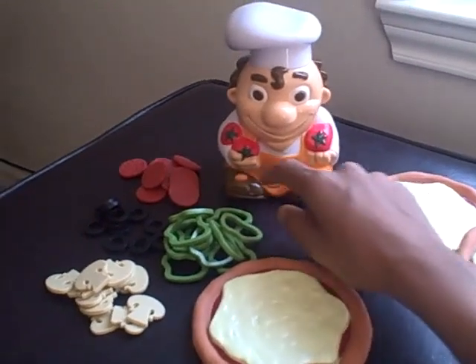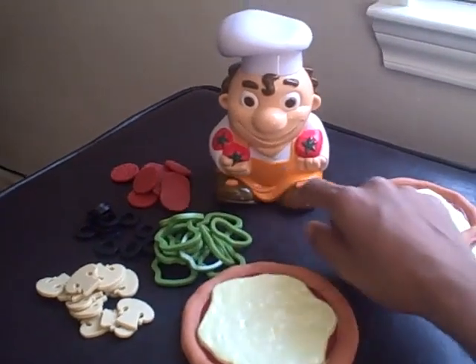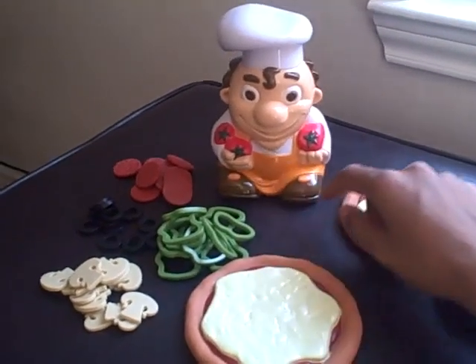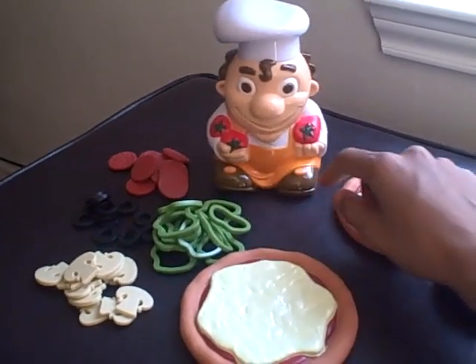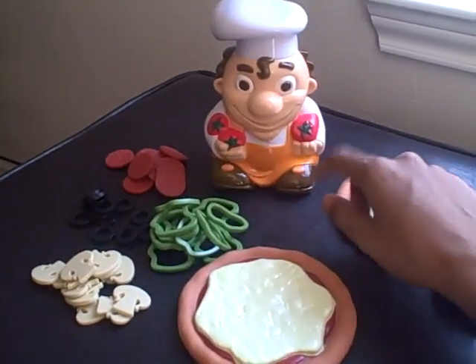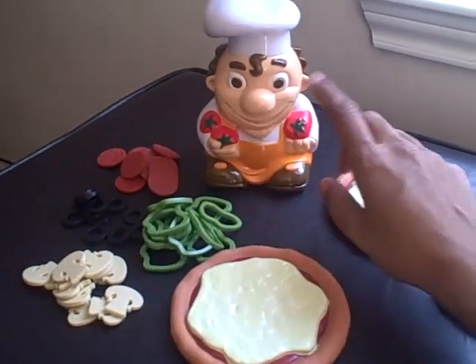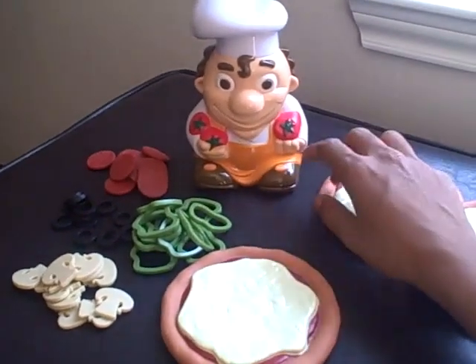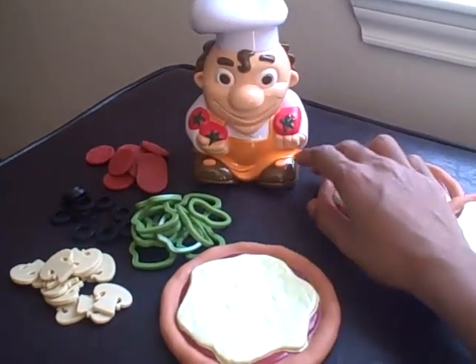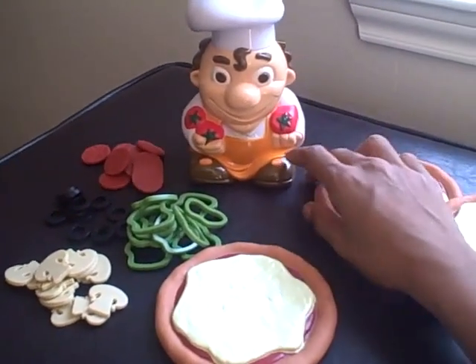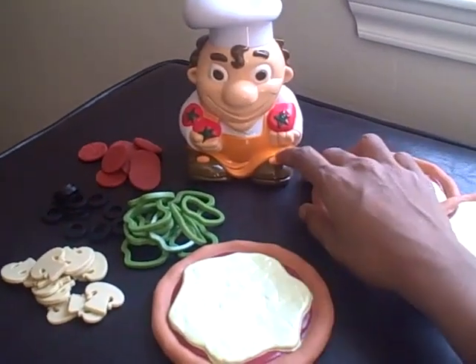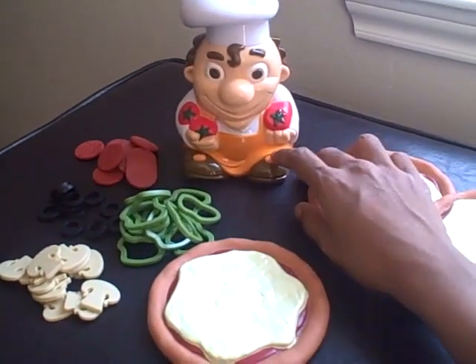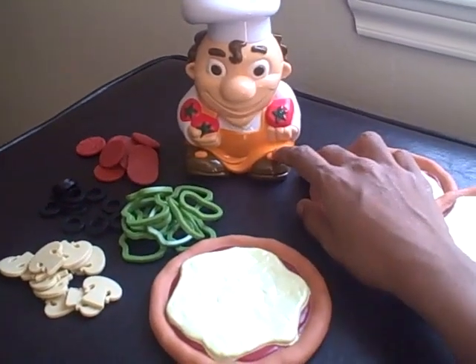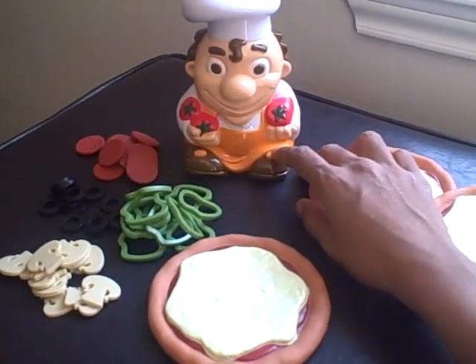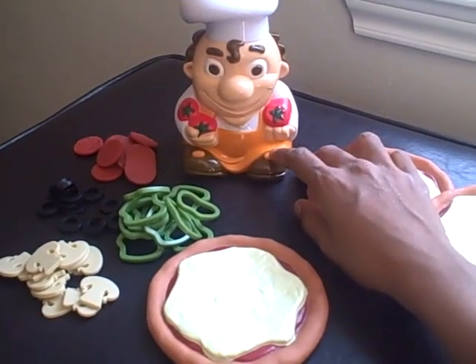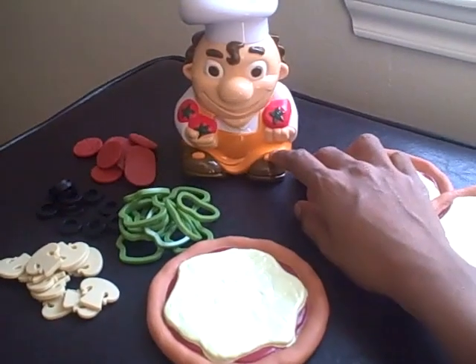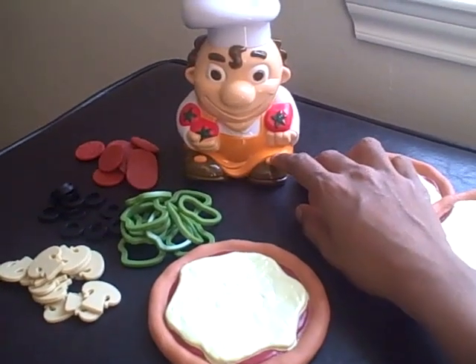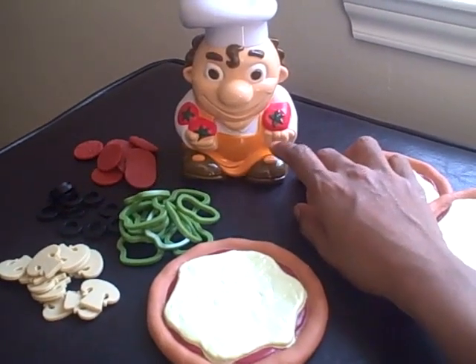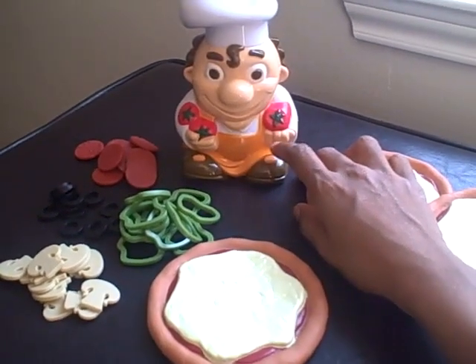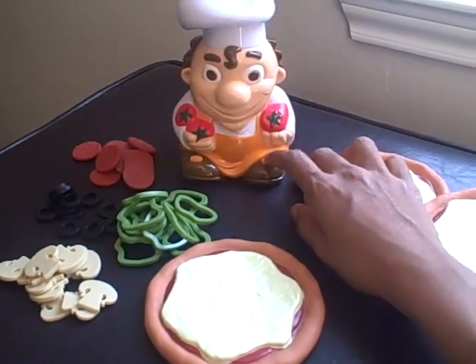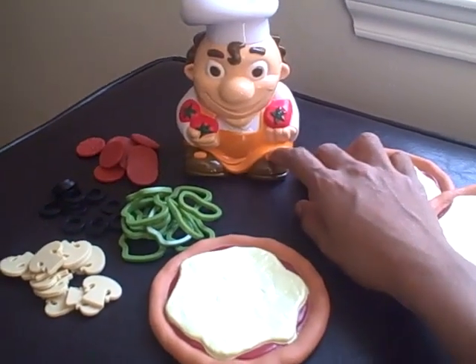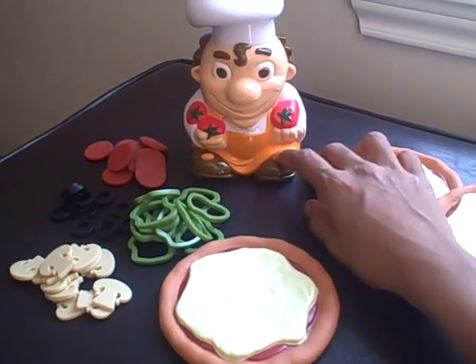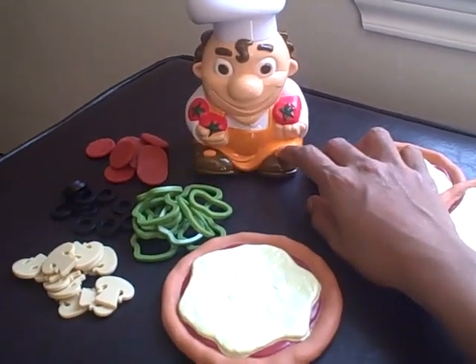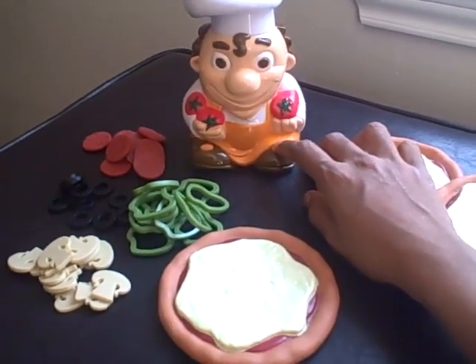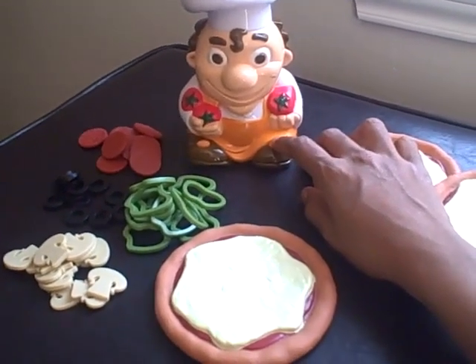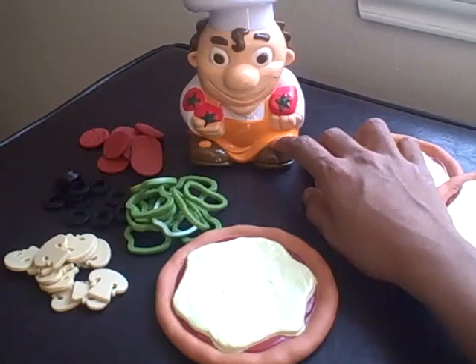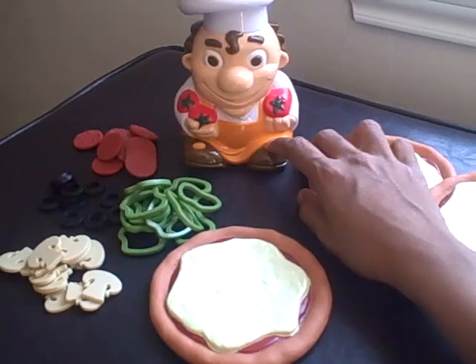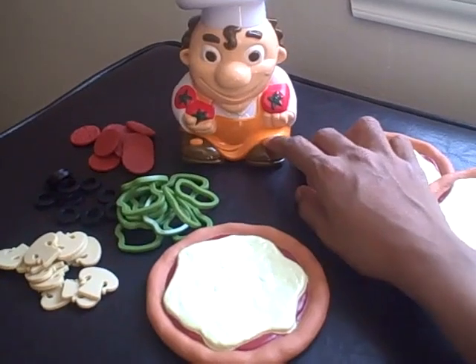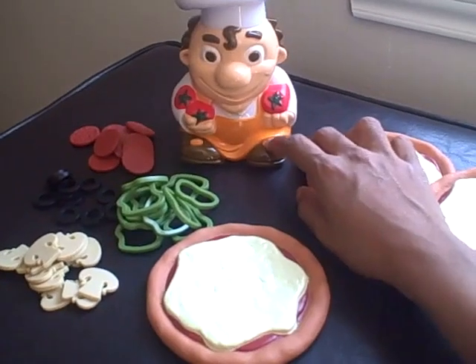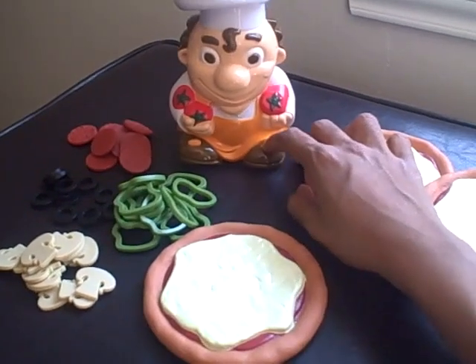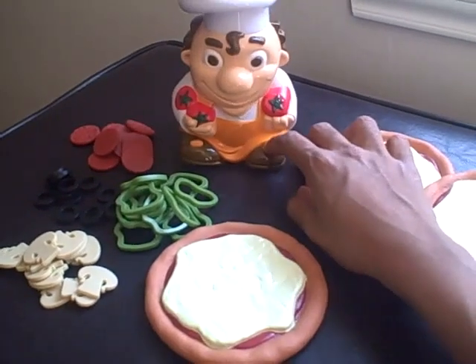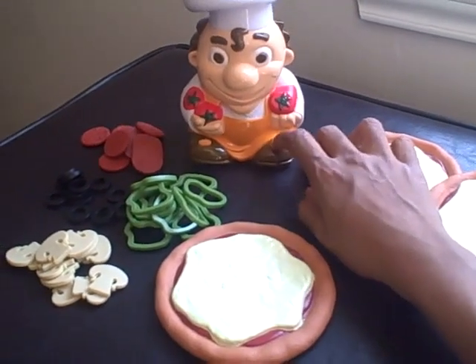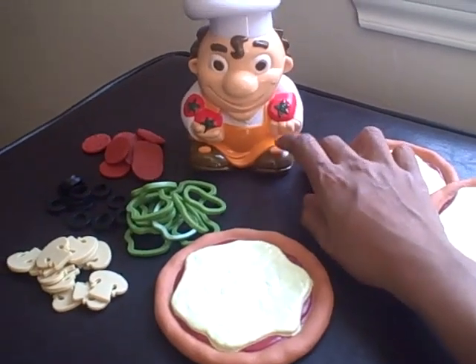Actually, let's do game two — Pizza Panic. We start the game.